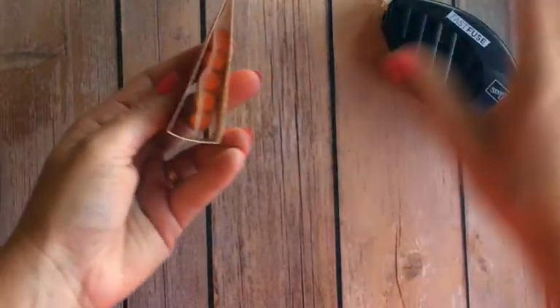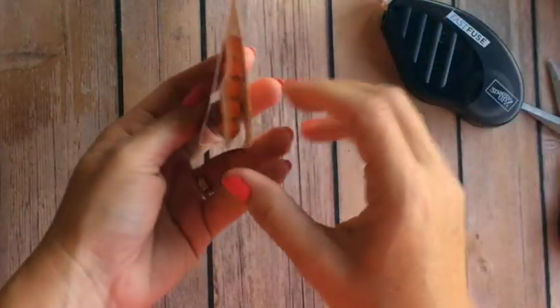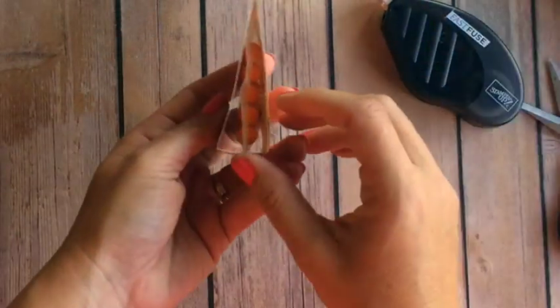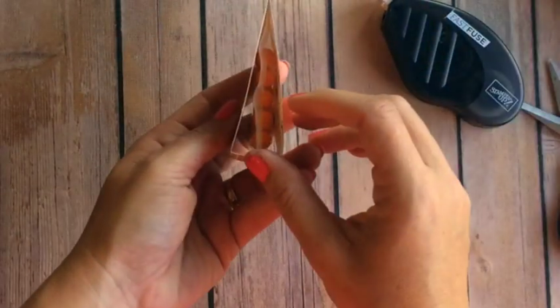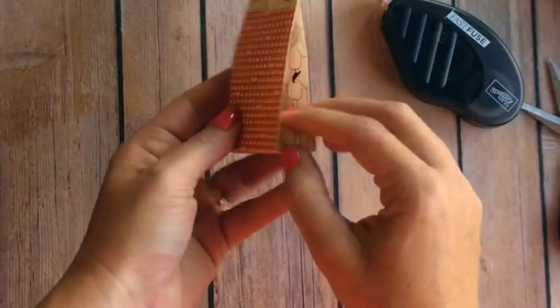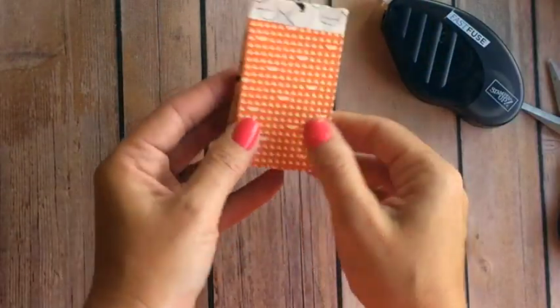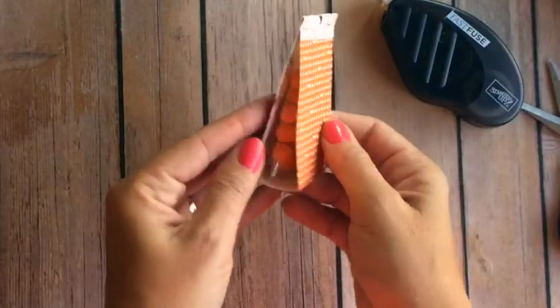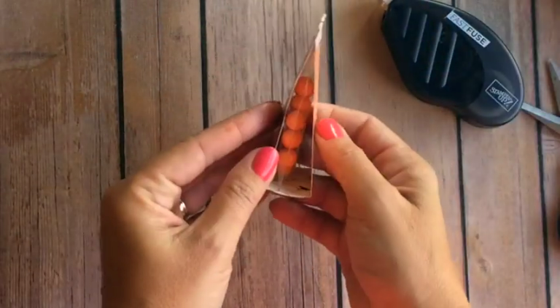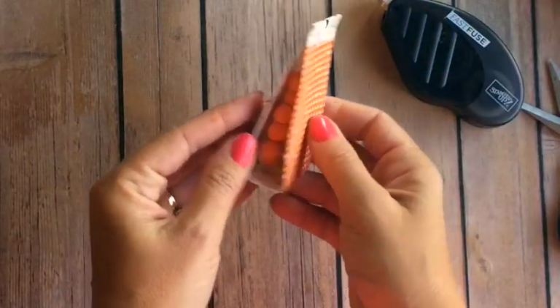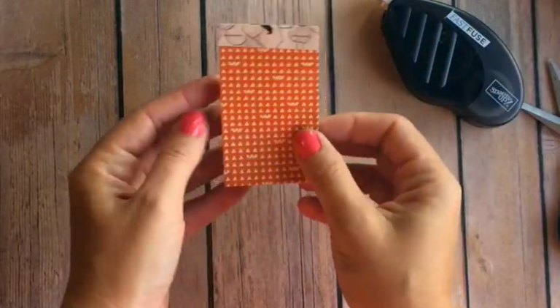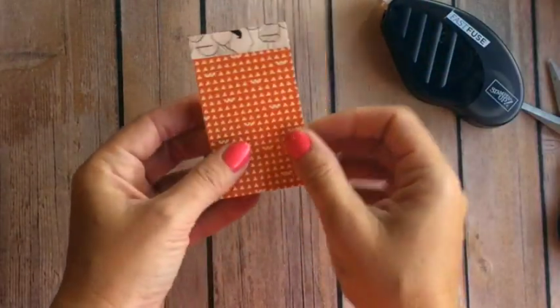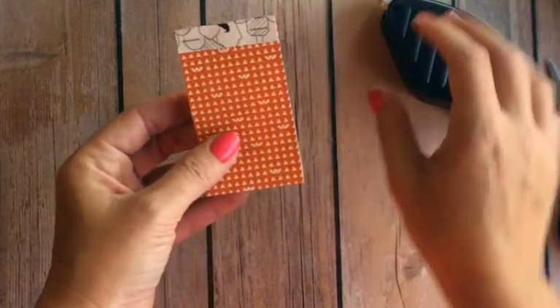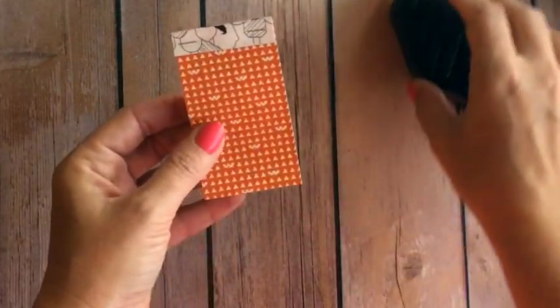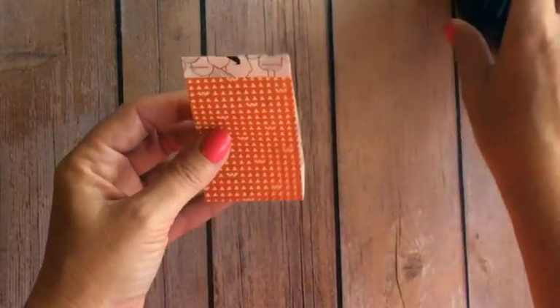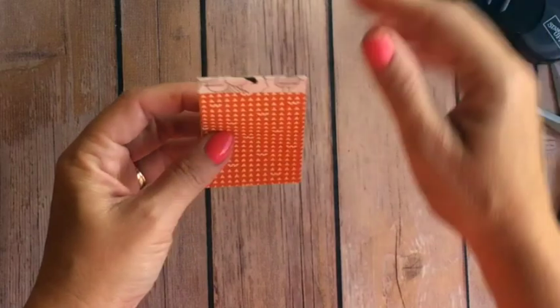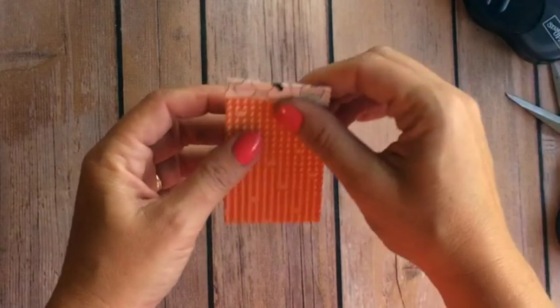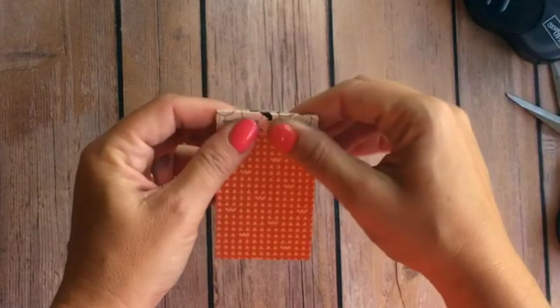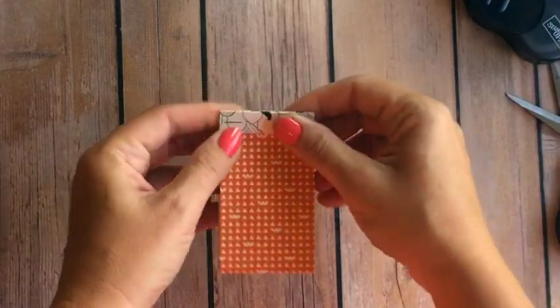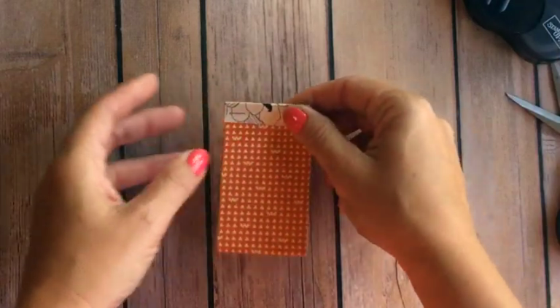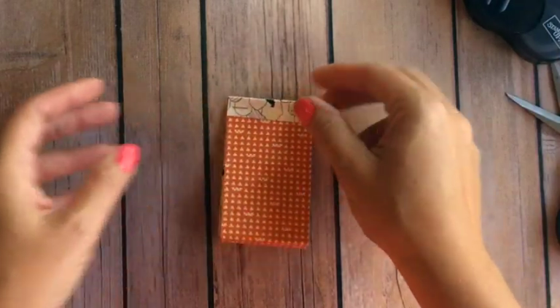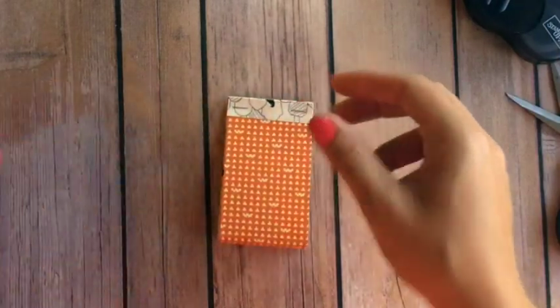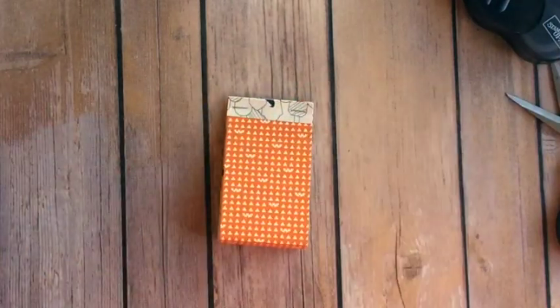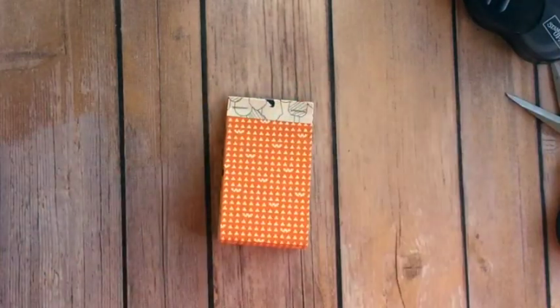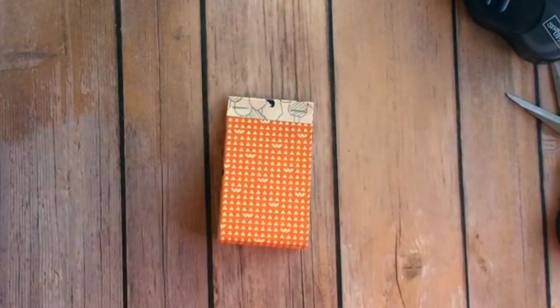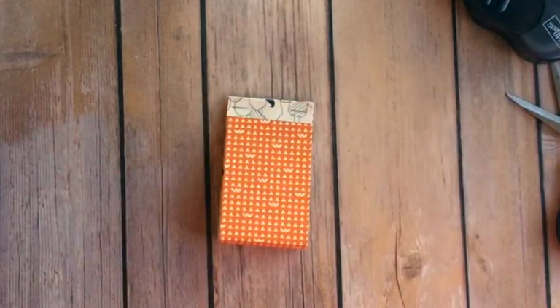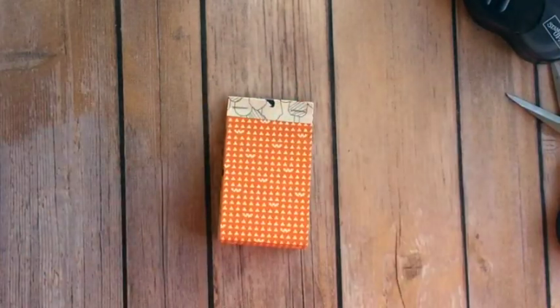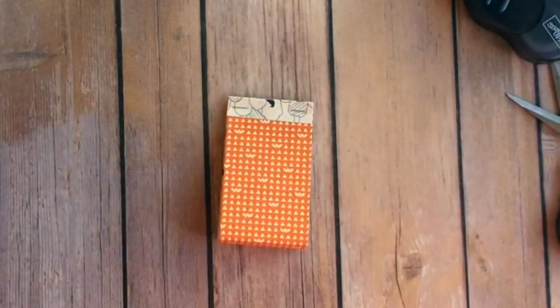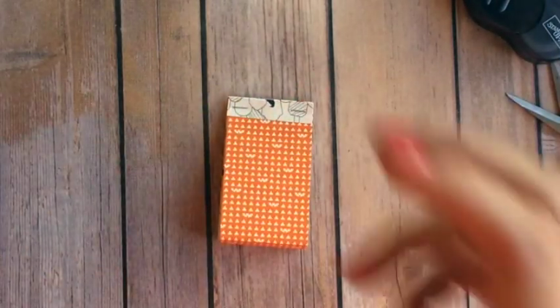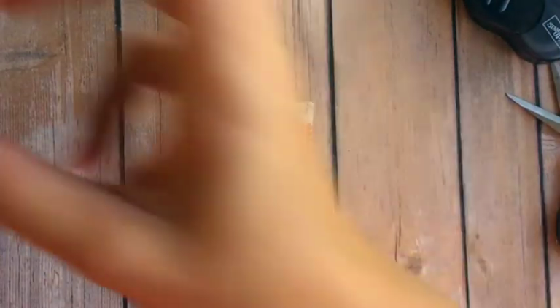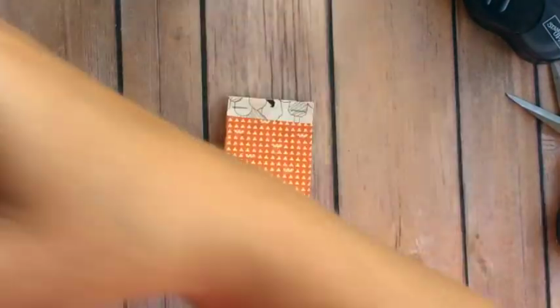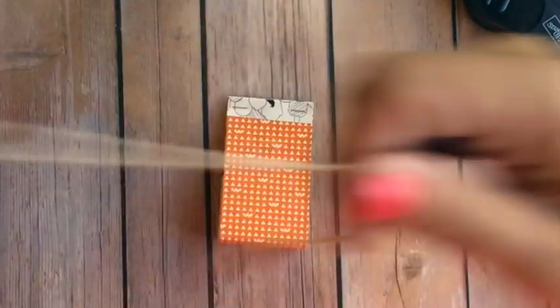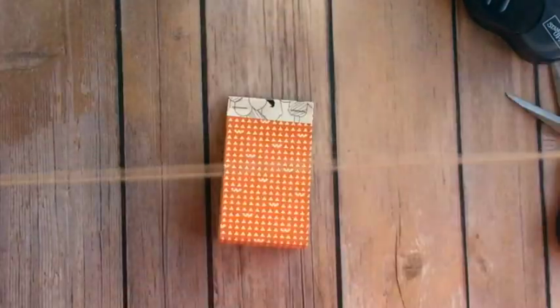I'm also going to catch it in the staple right like this with my handheld stapler. And there it is — so easy. You could whip these out in no time.